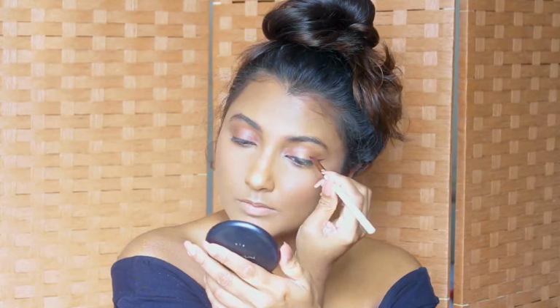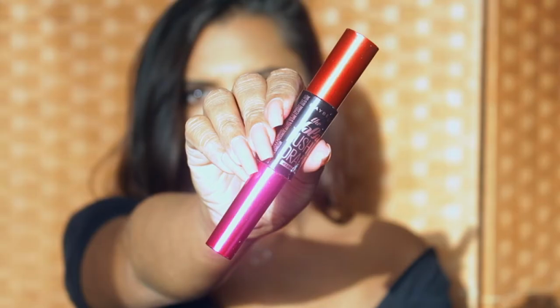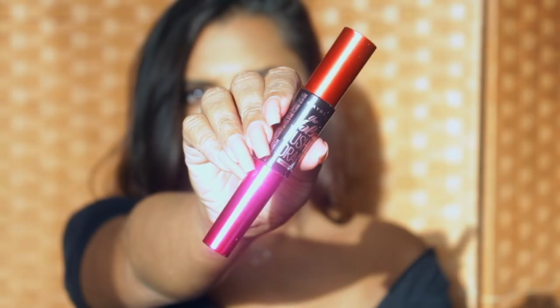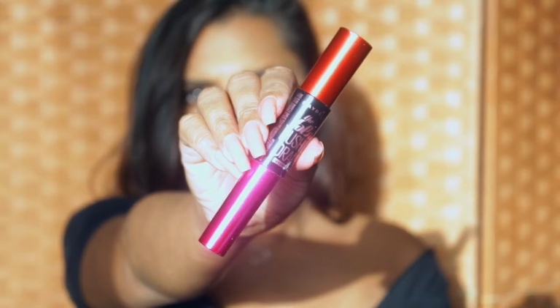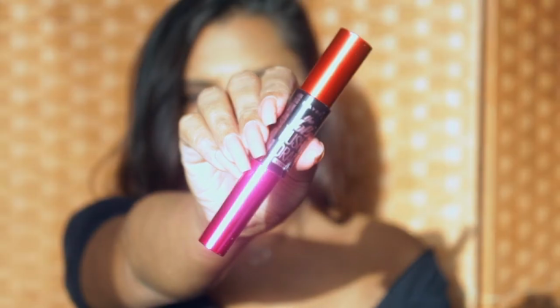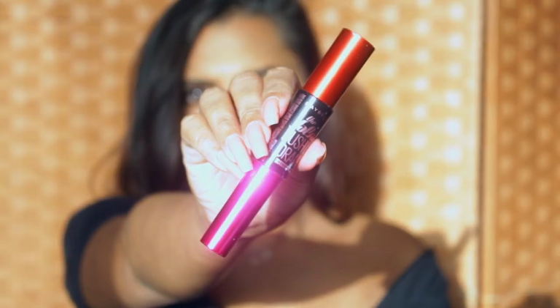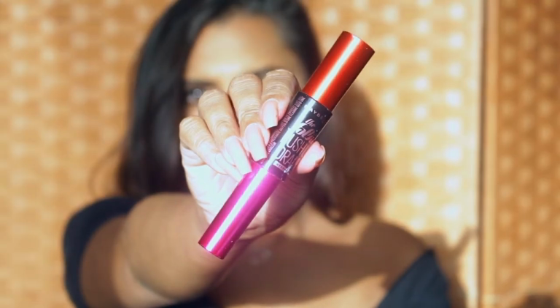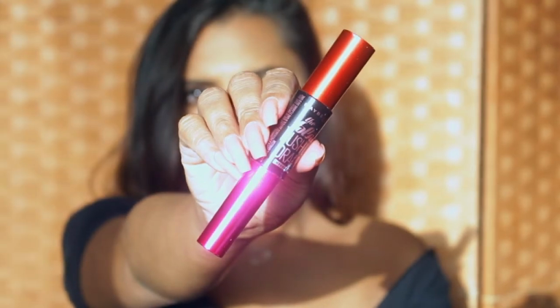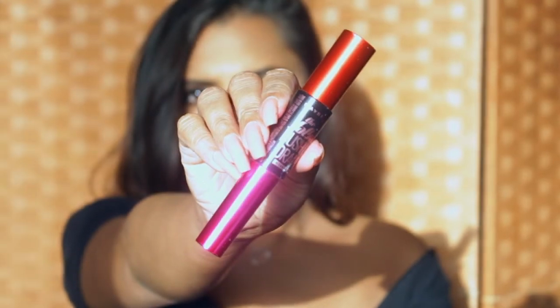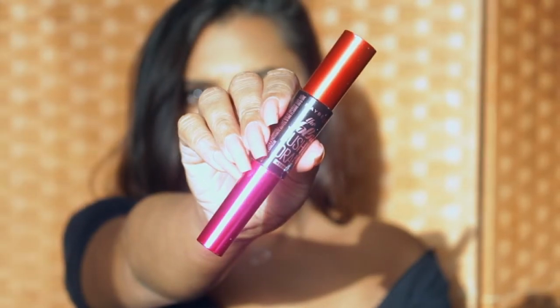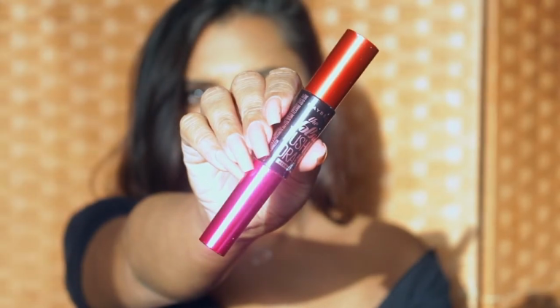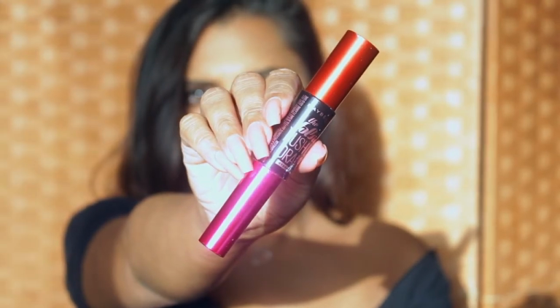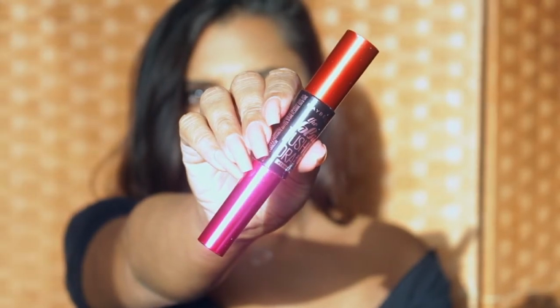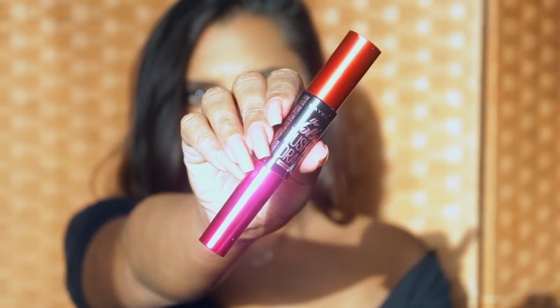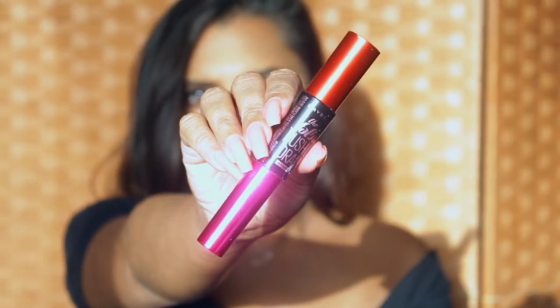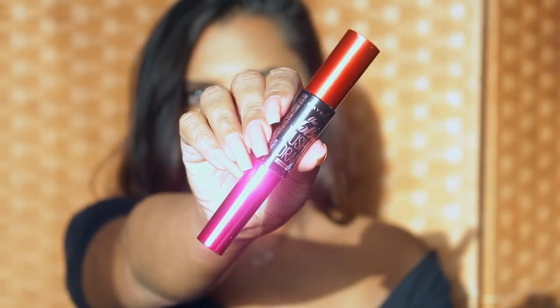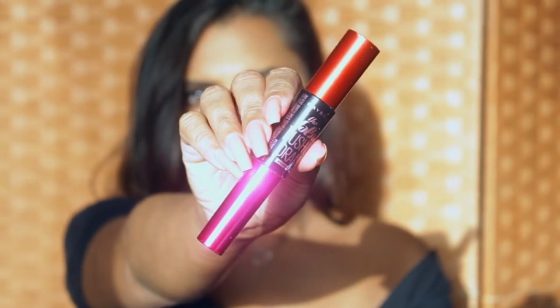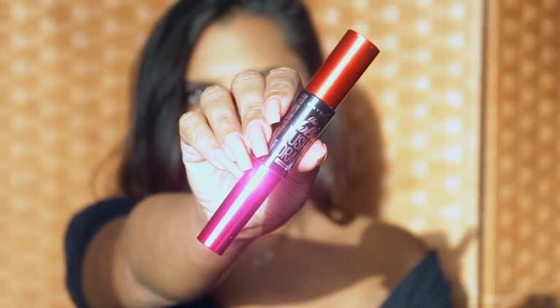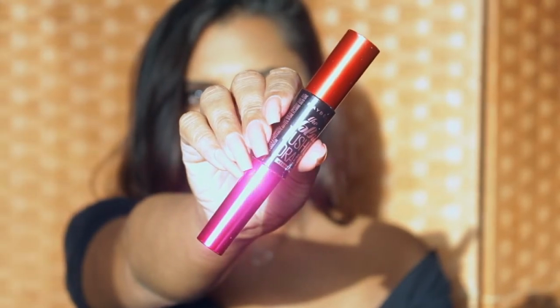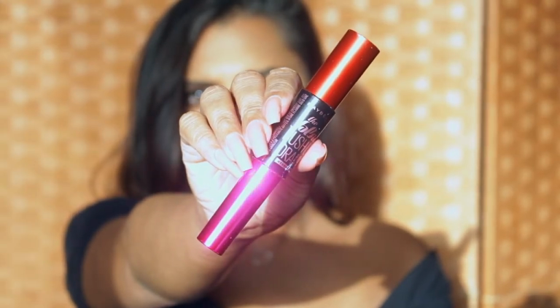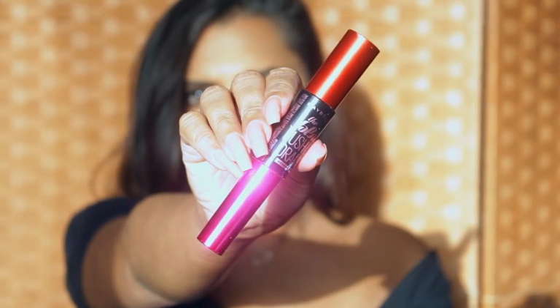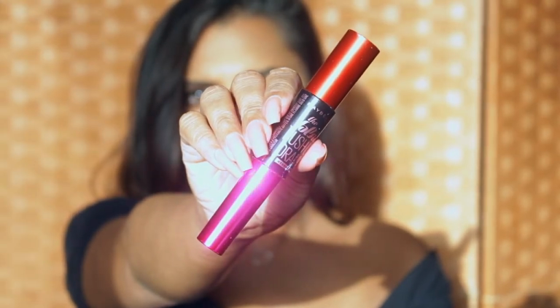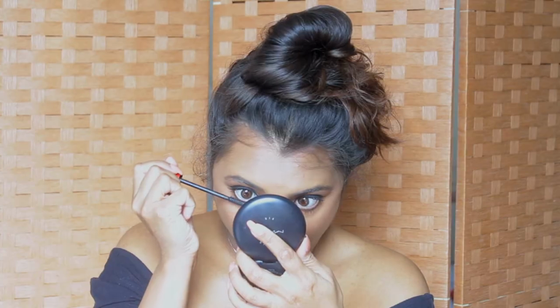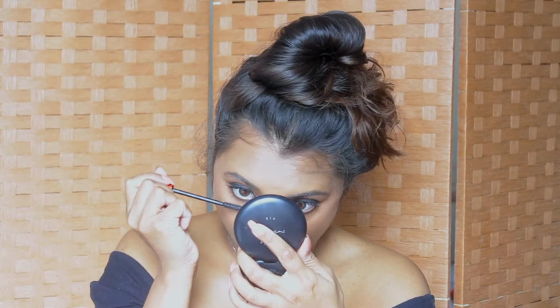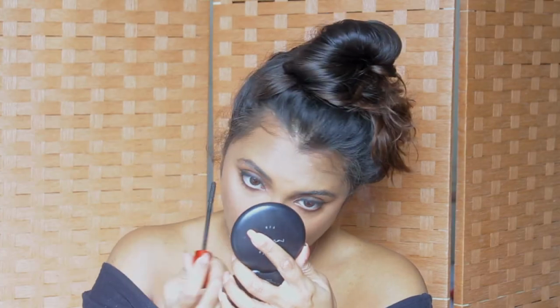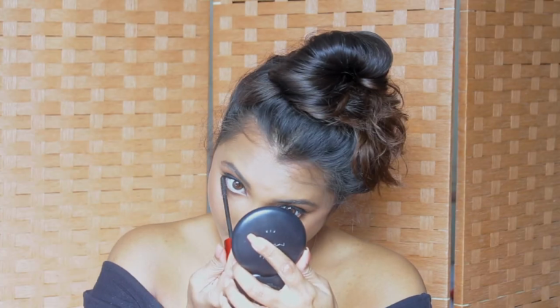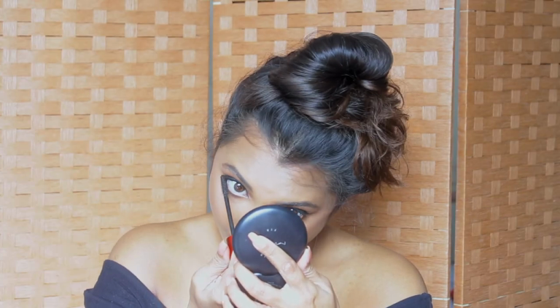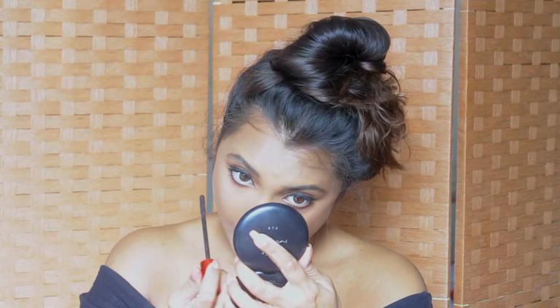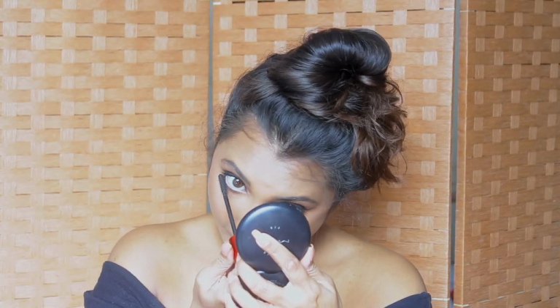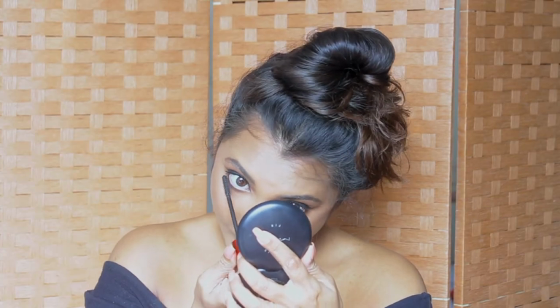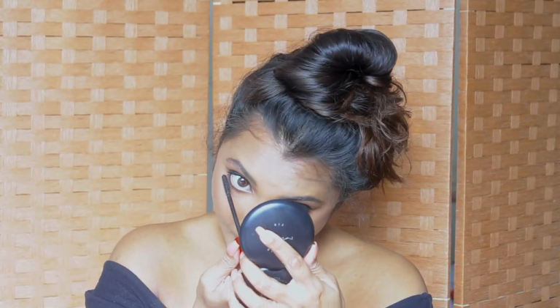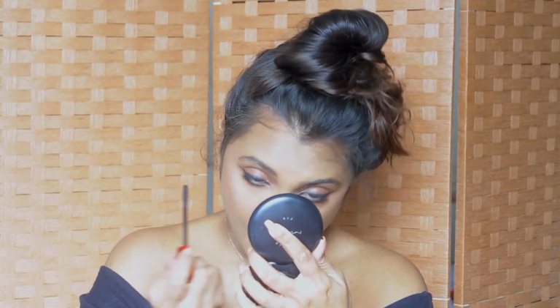Next up is mascara — I'm going to use the Maybelline Push-Up Drama mascara on both the upper lashes and my lower lashes.